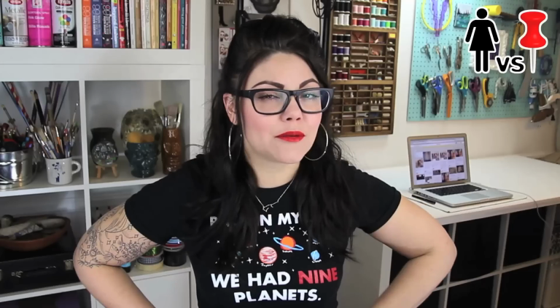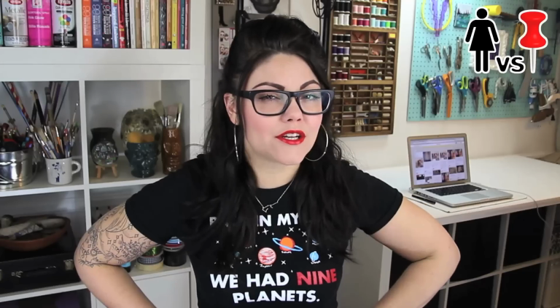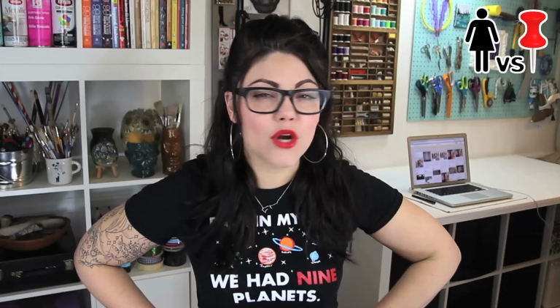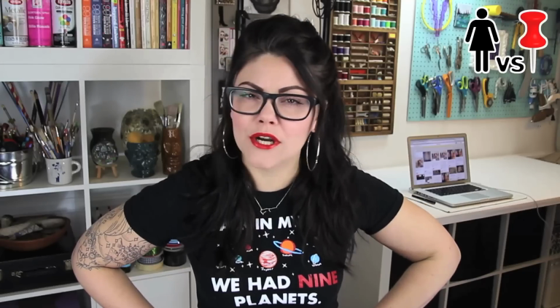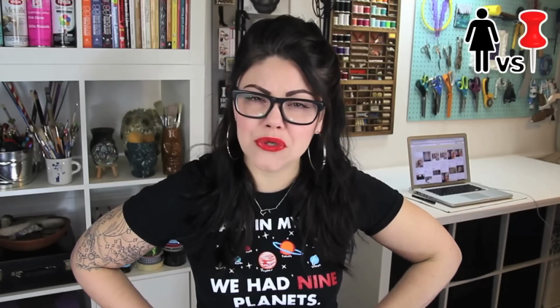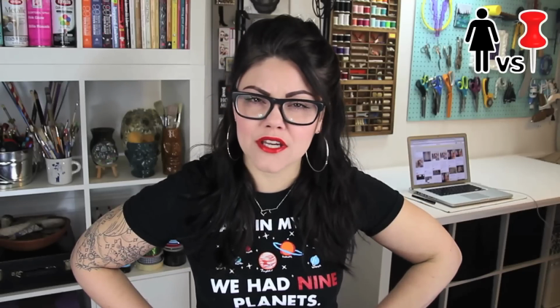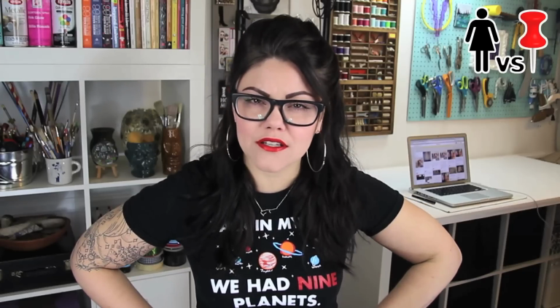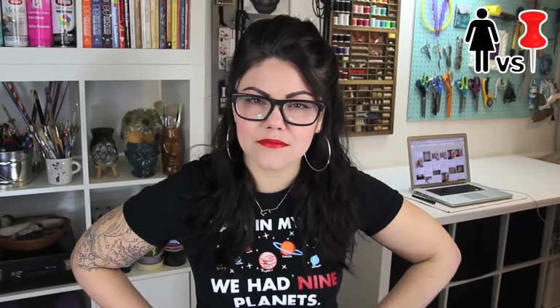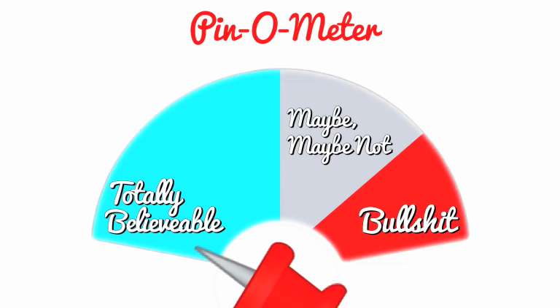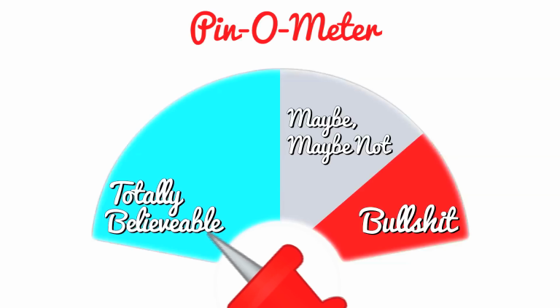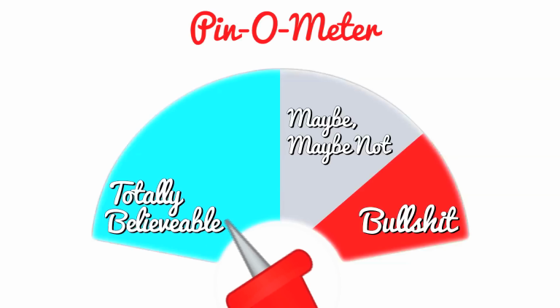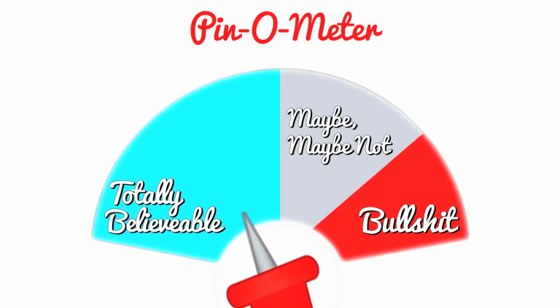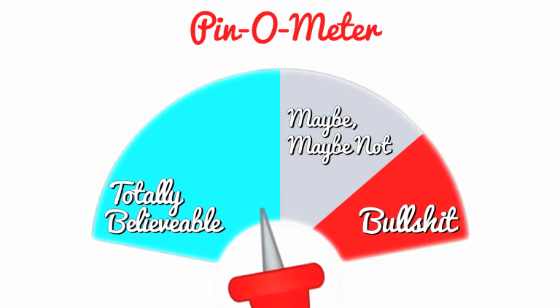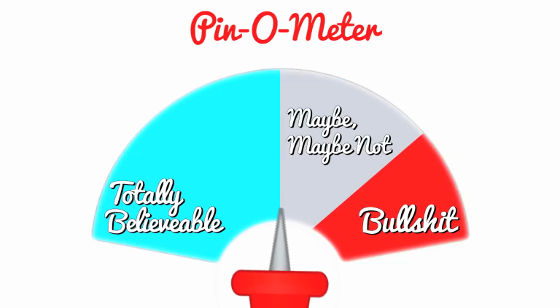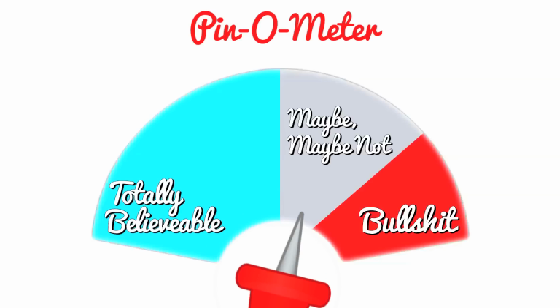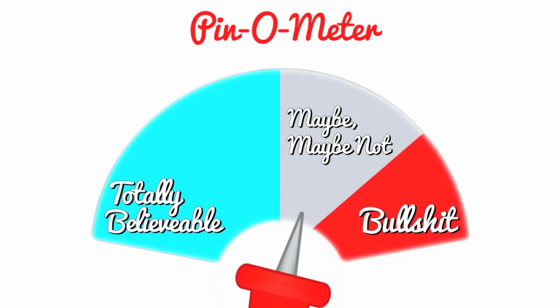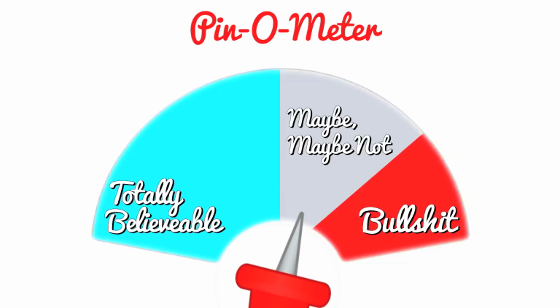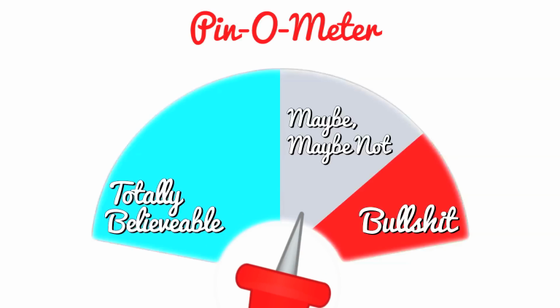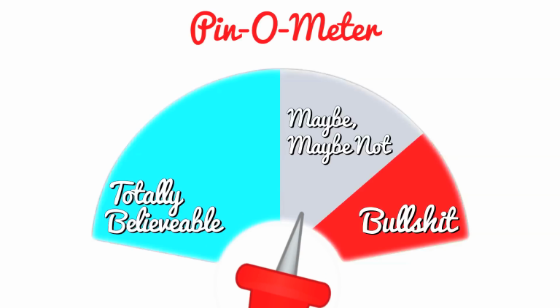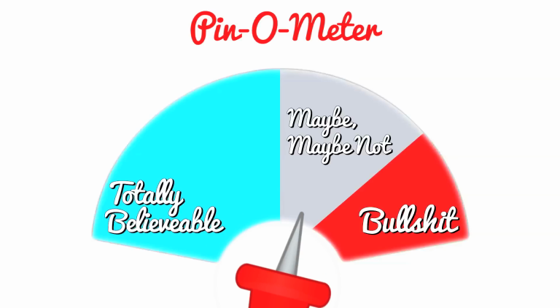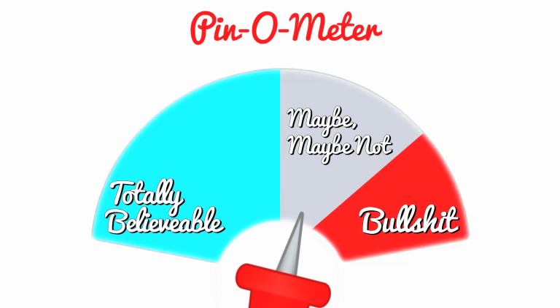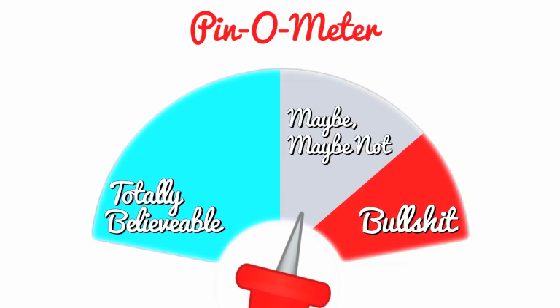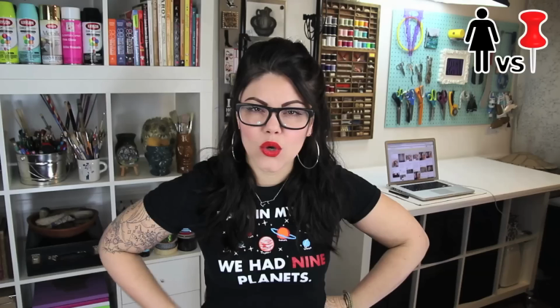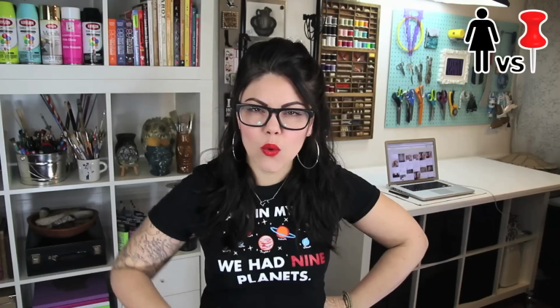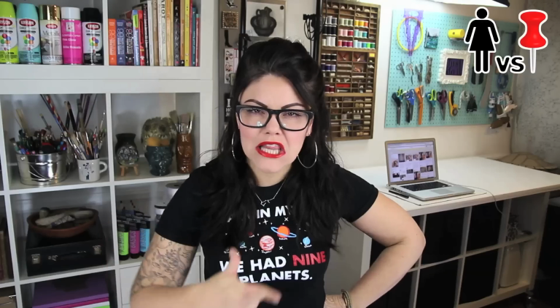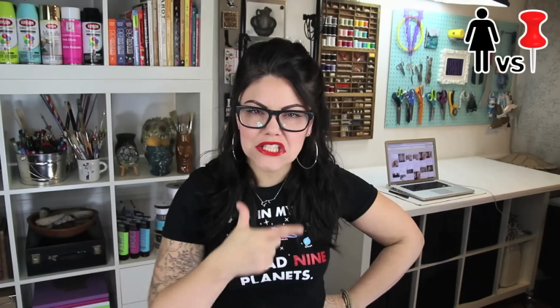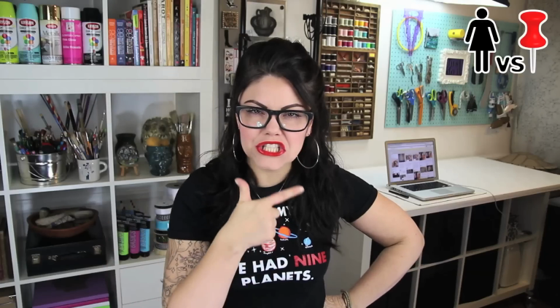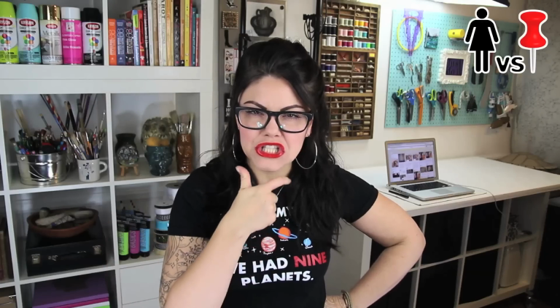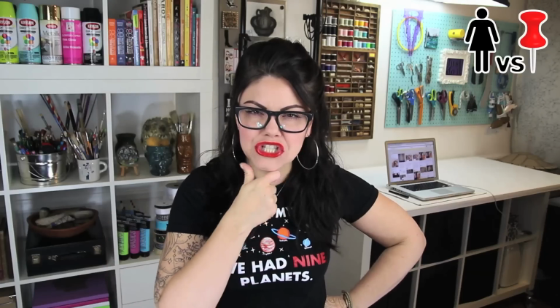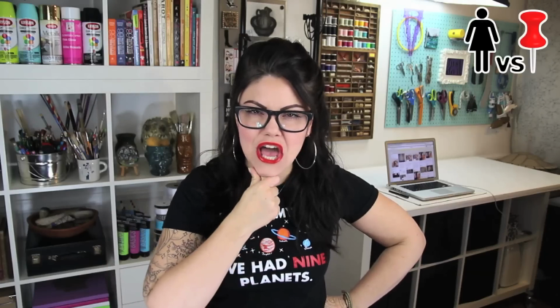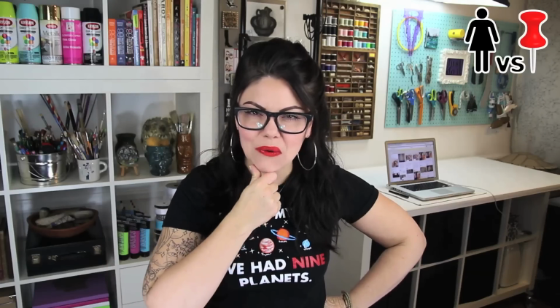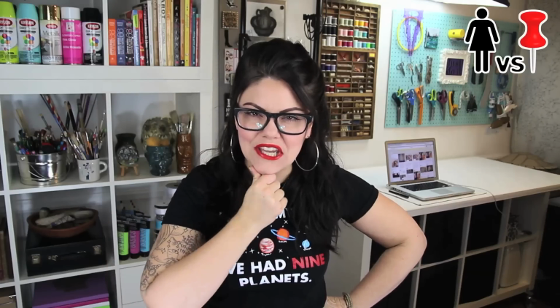Pin-O-Meter, what do you think? I don't know. Well, let's see, shall we?